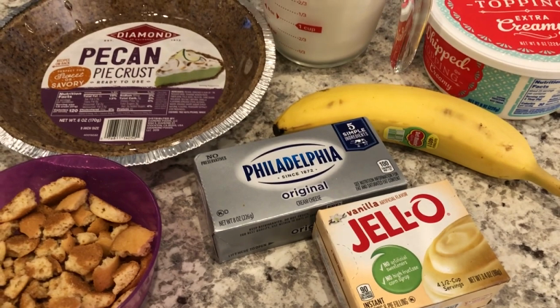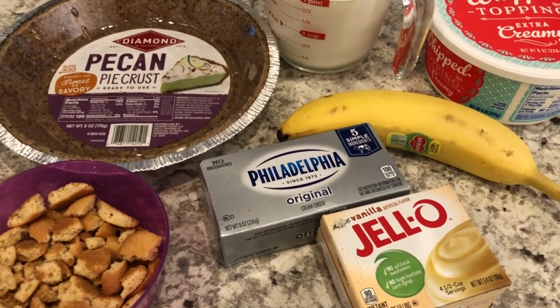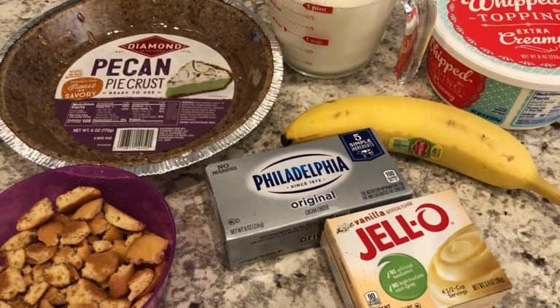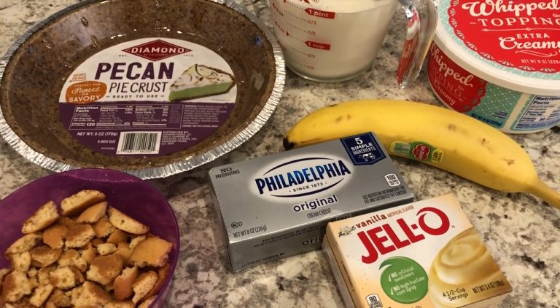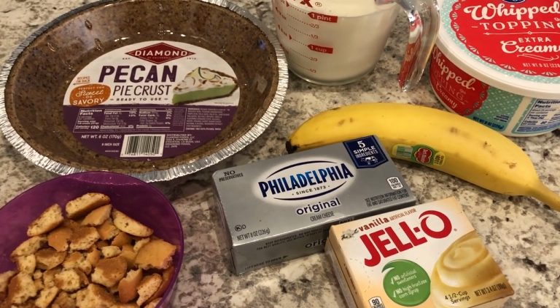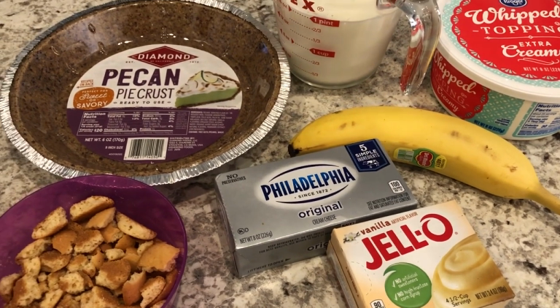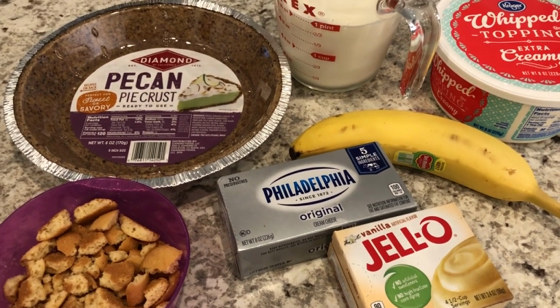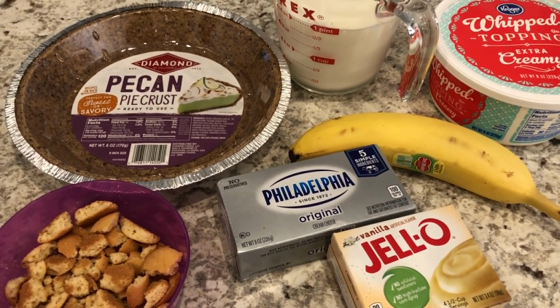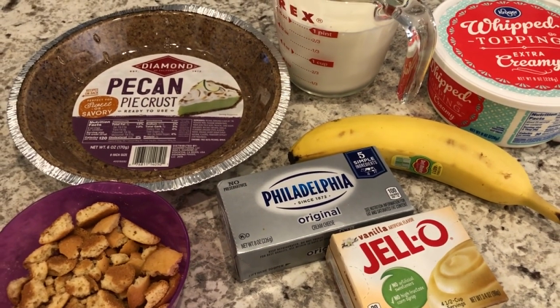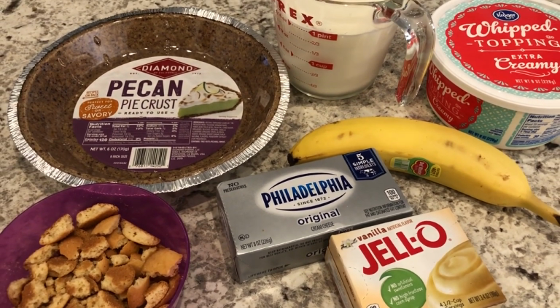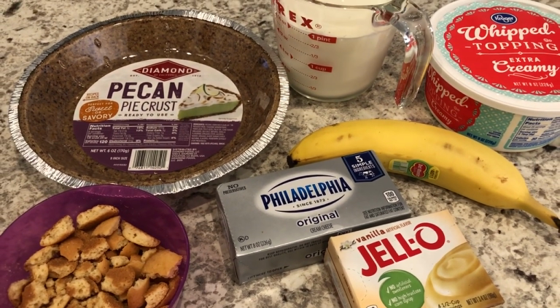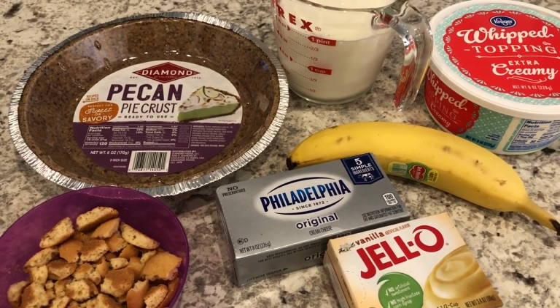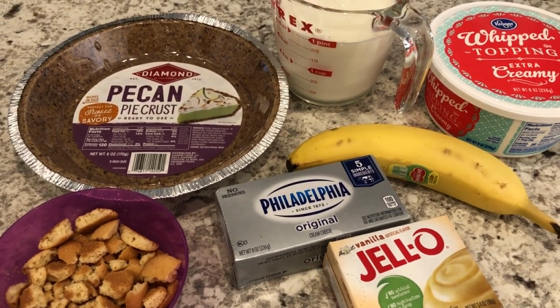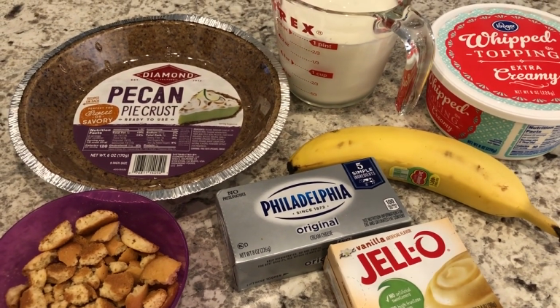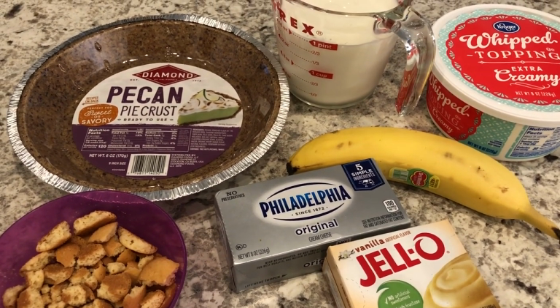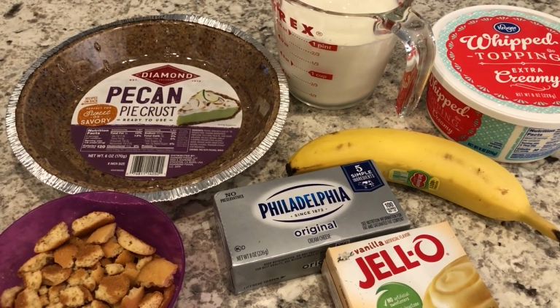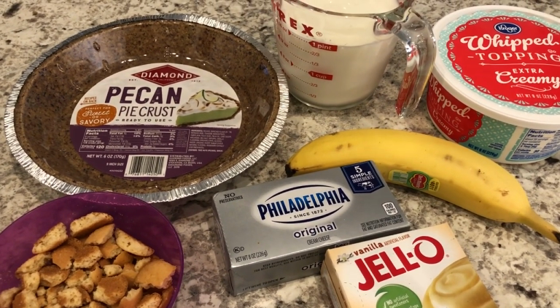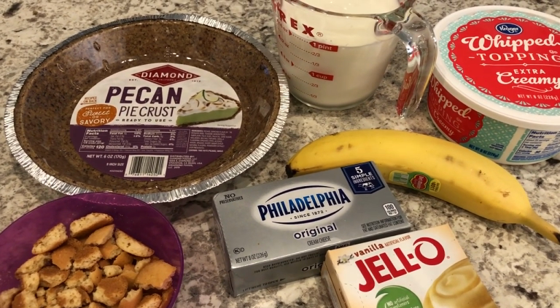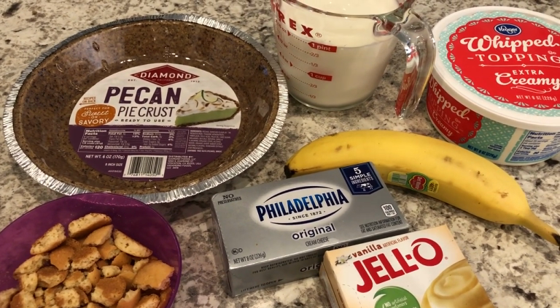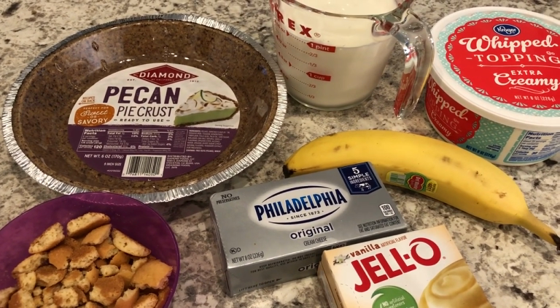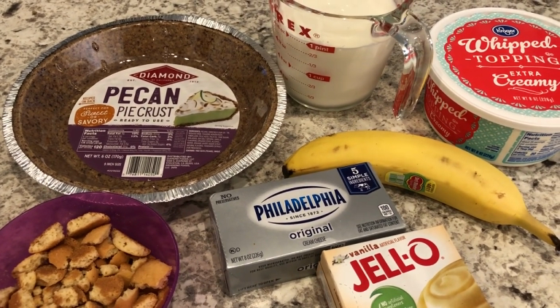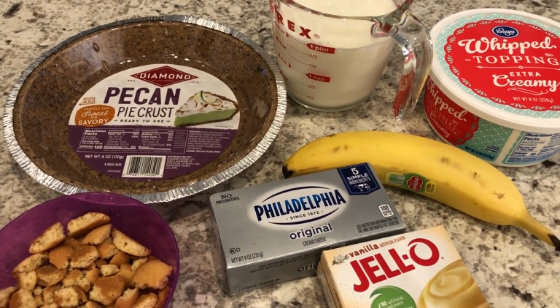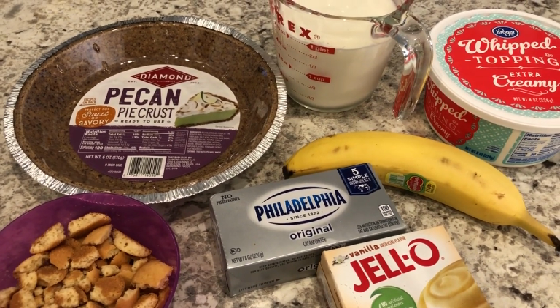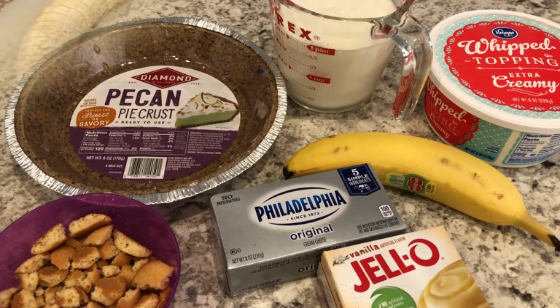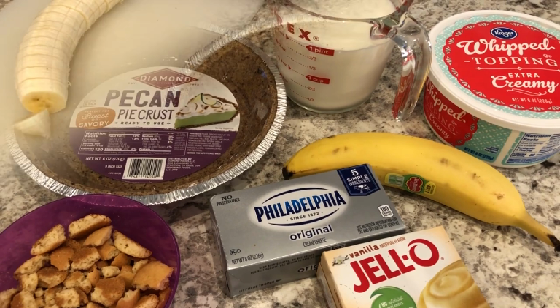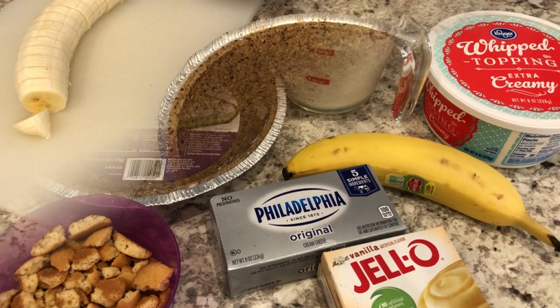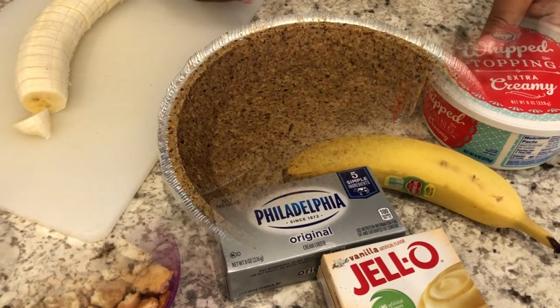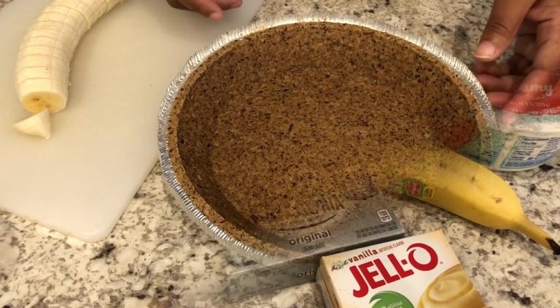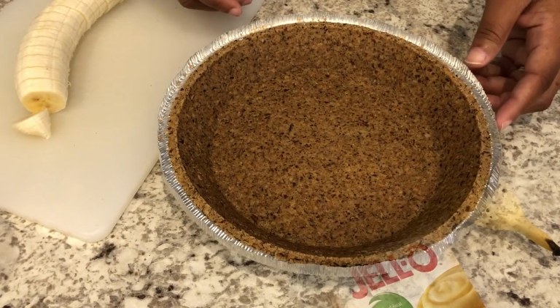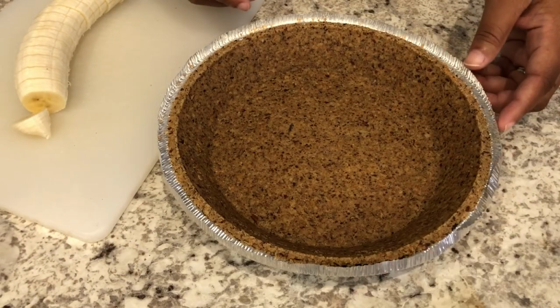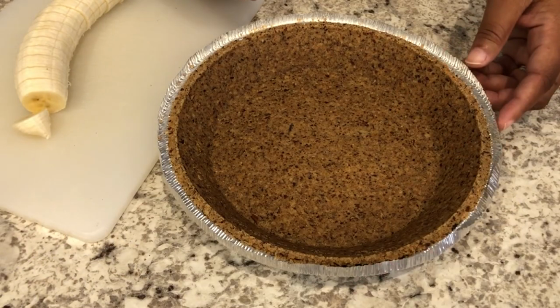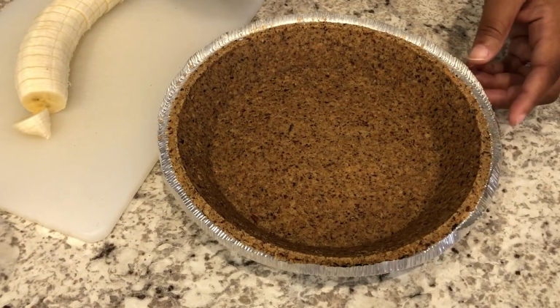I'll make sure to put the recipe in the description box so that you guys will have the ingredients. So let's put this all together.